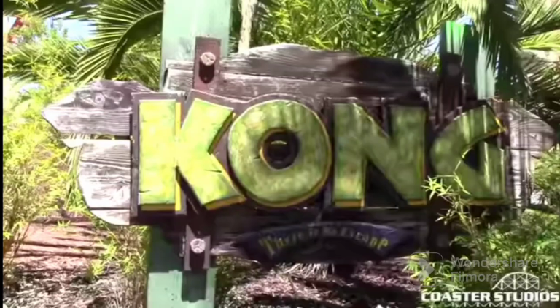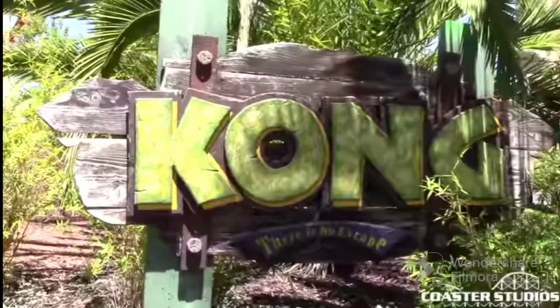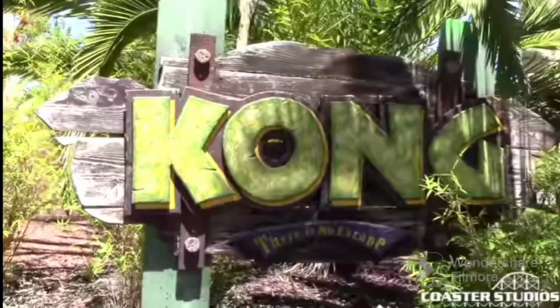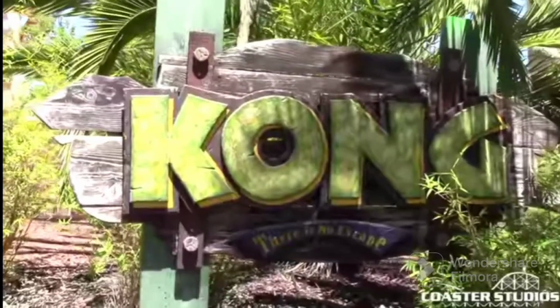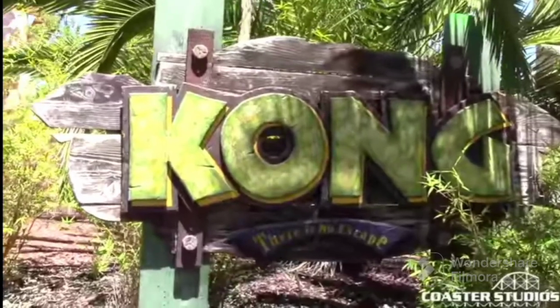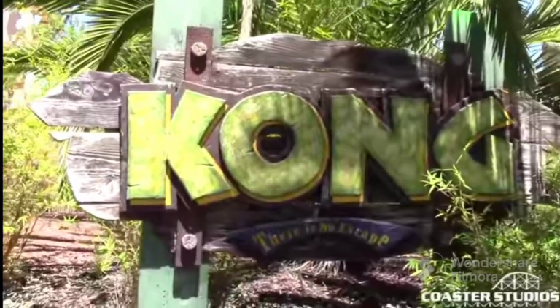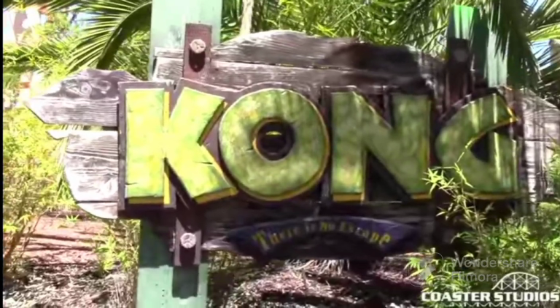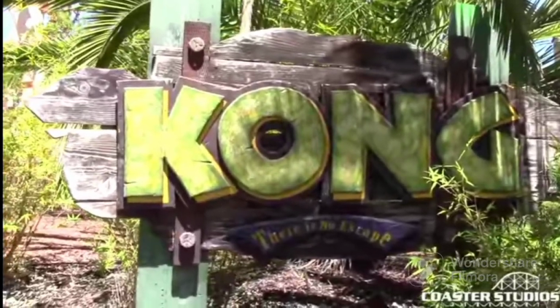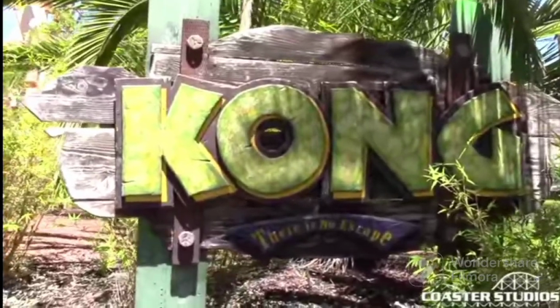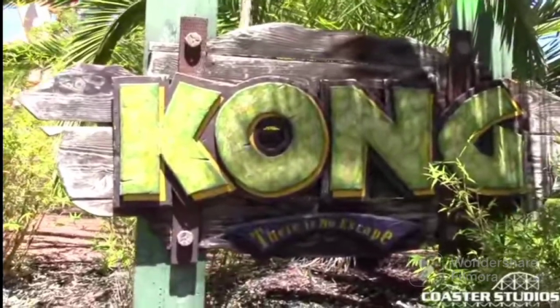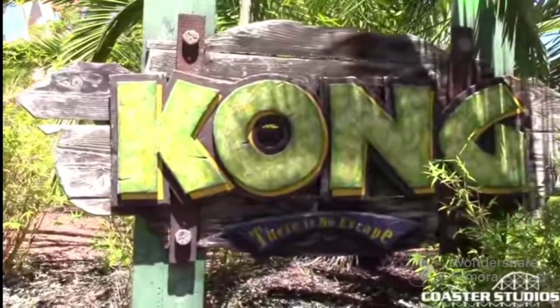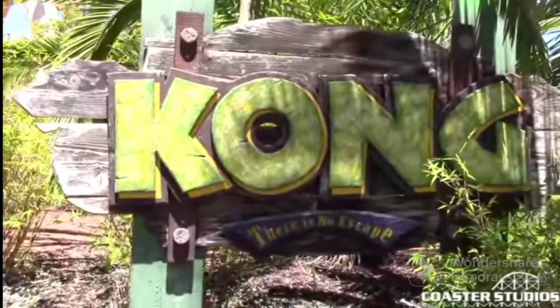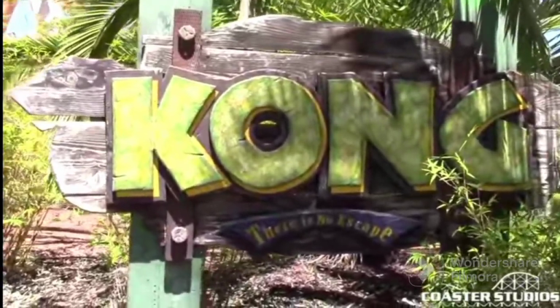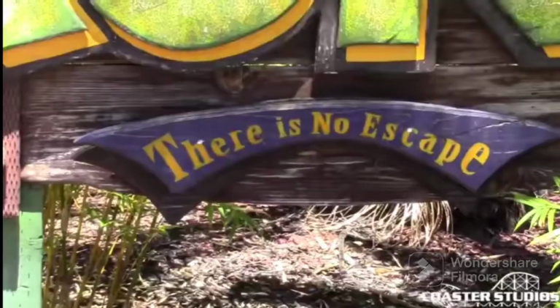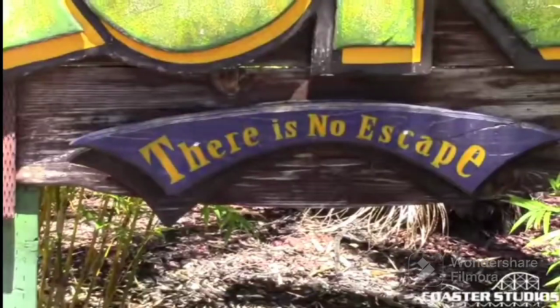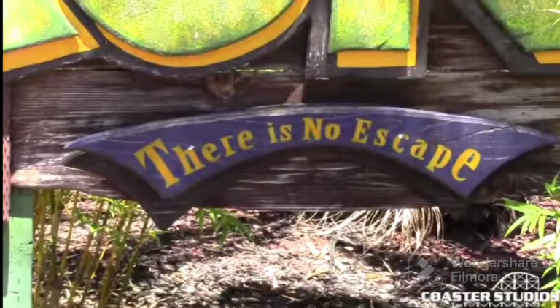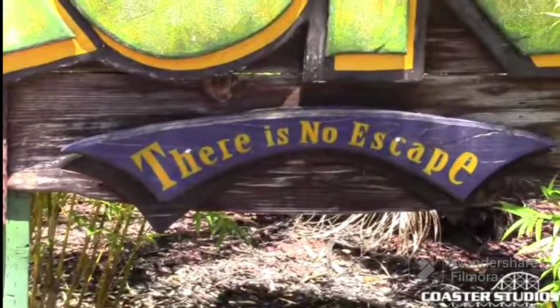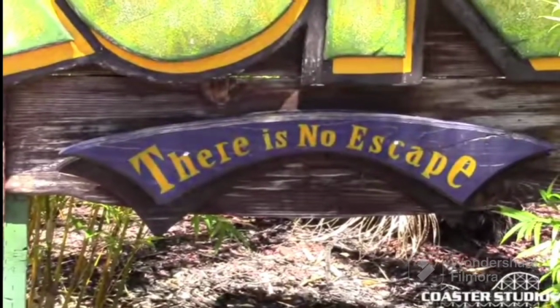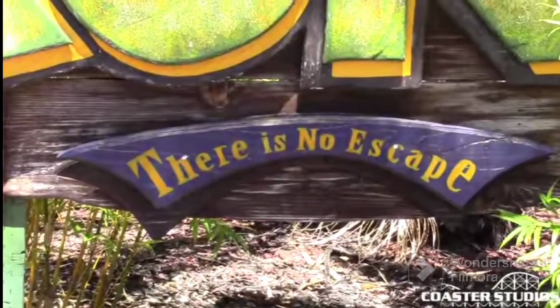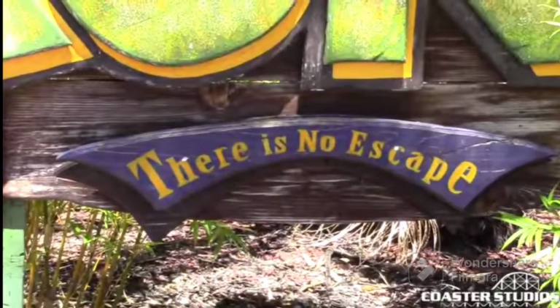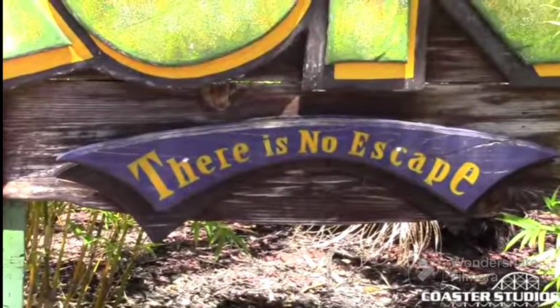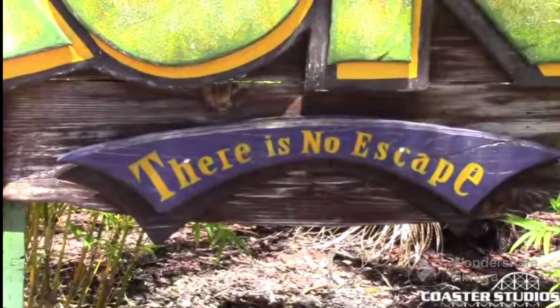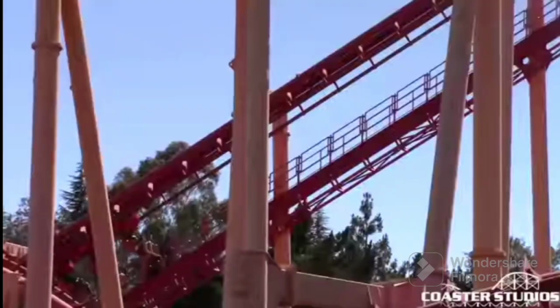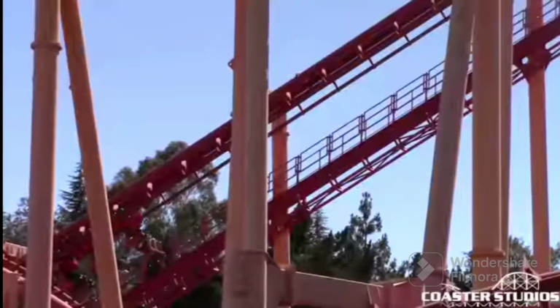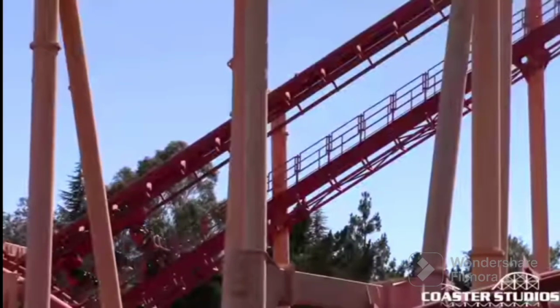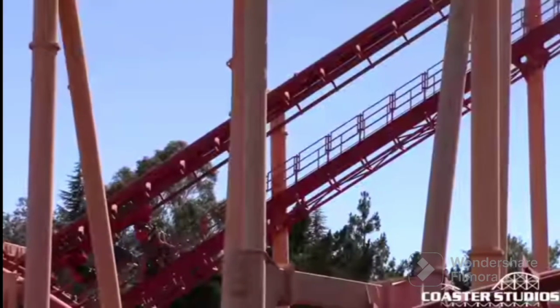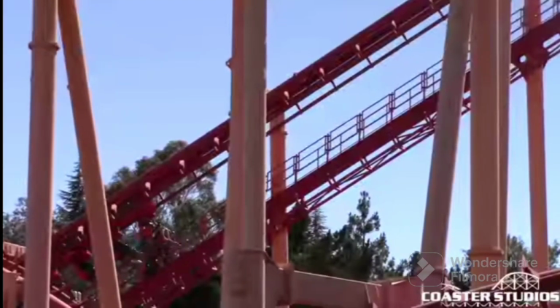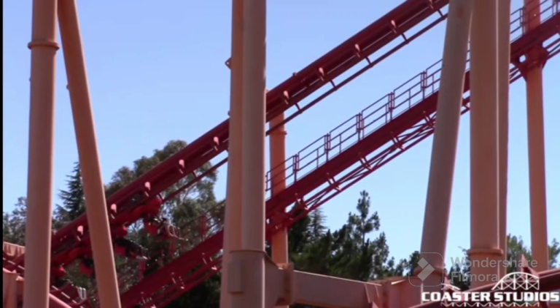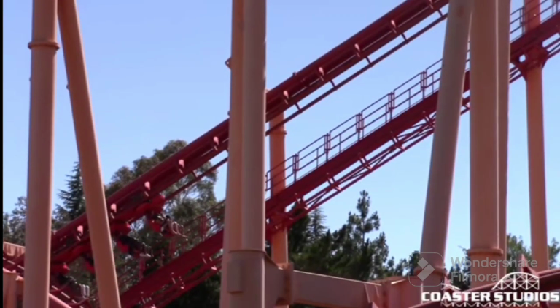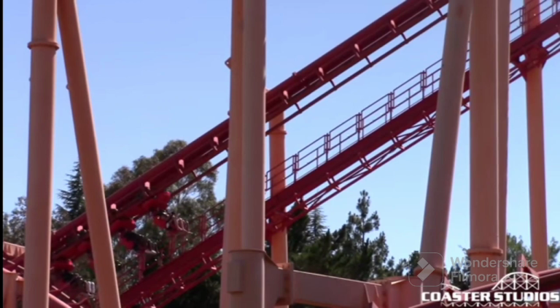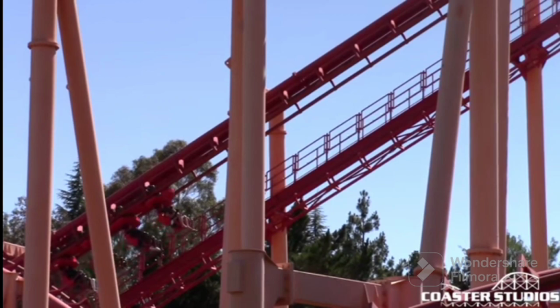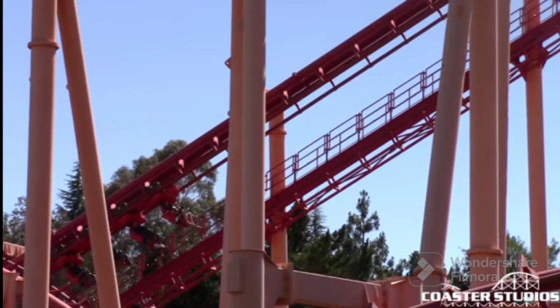Yes, I like this ride. I don't know how, but I do.